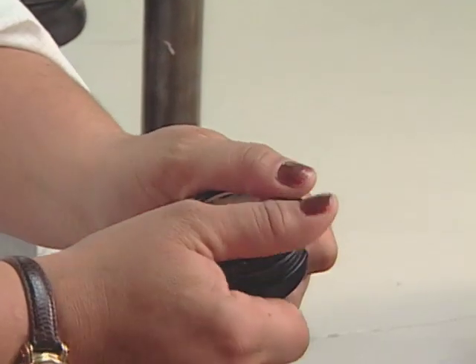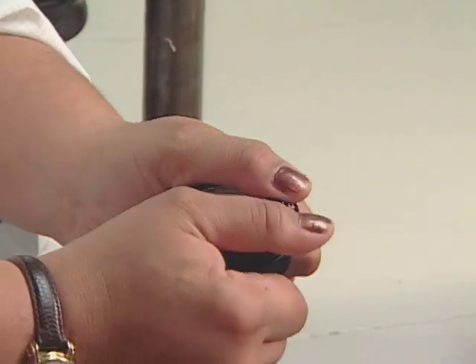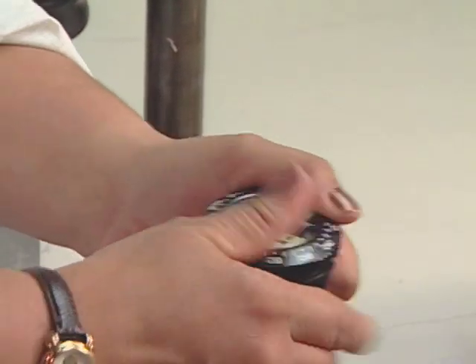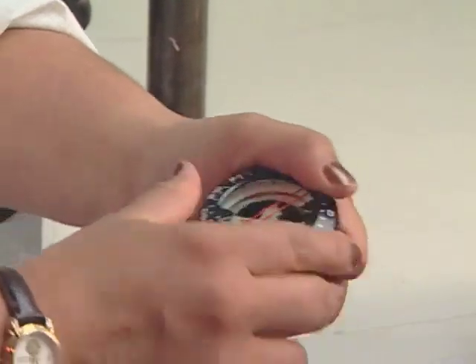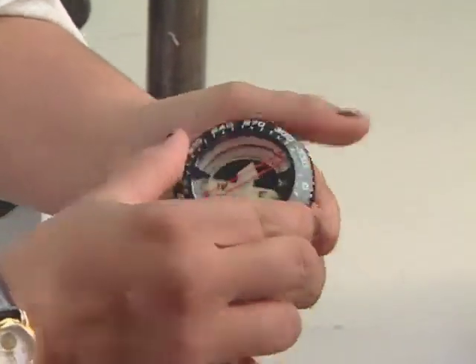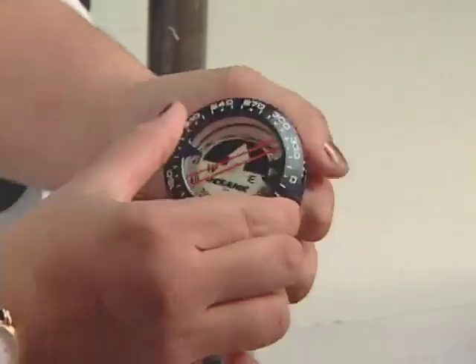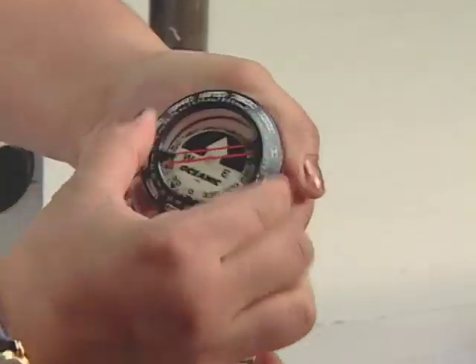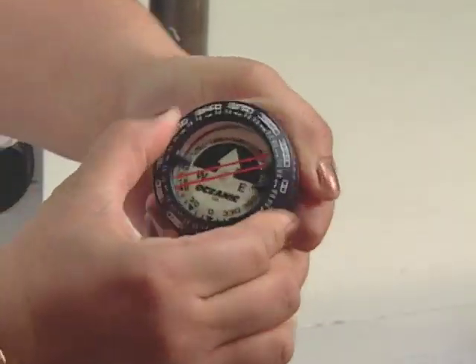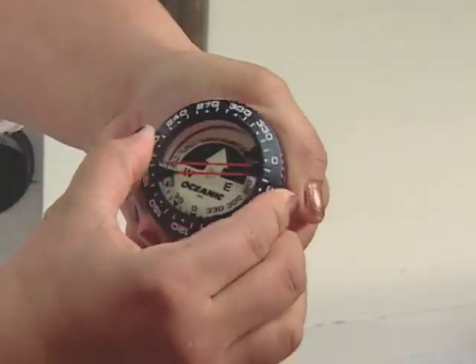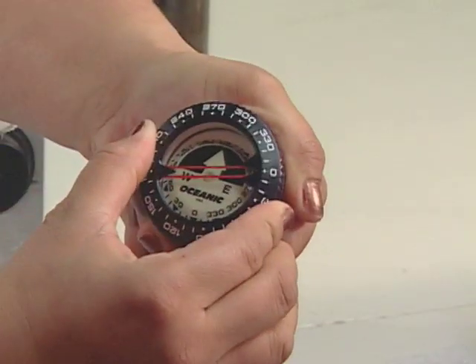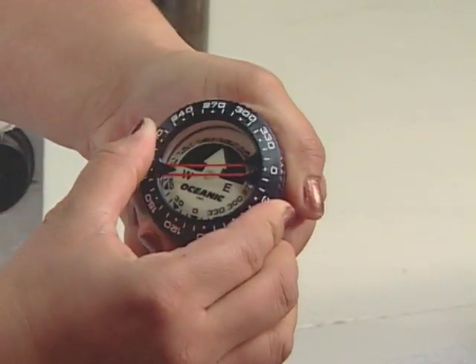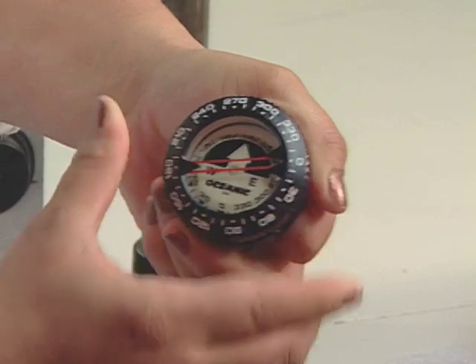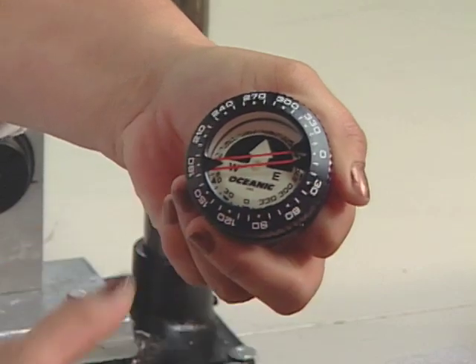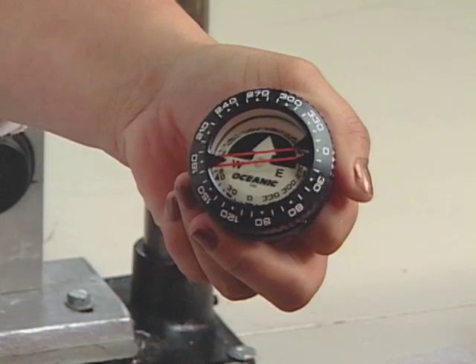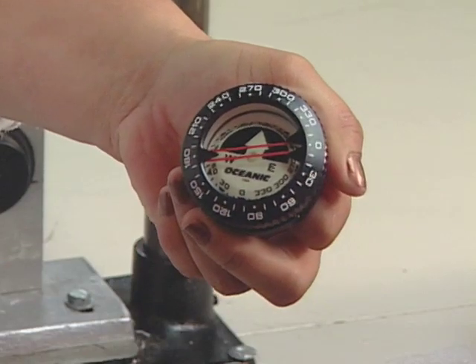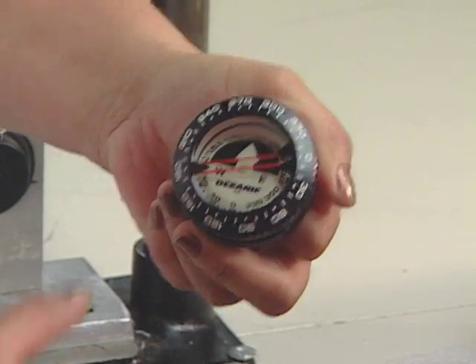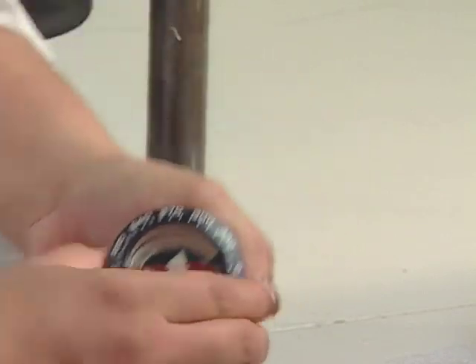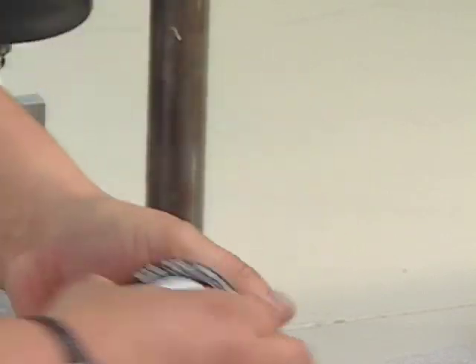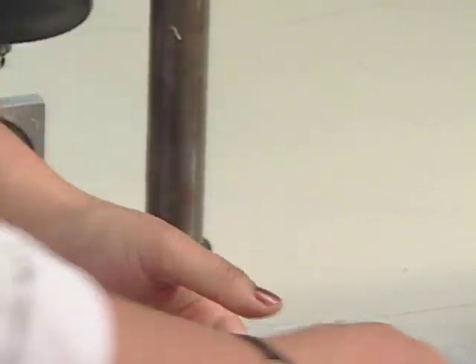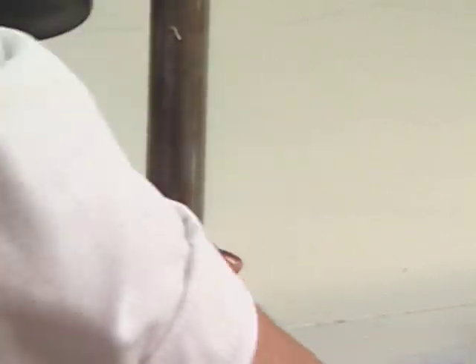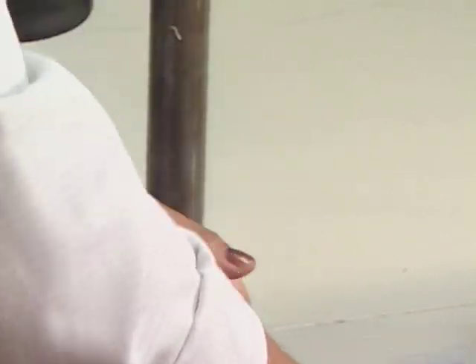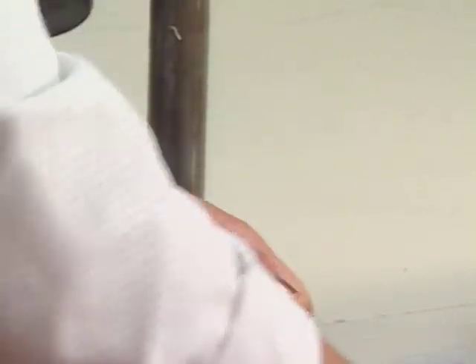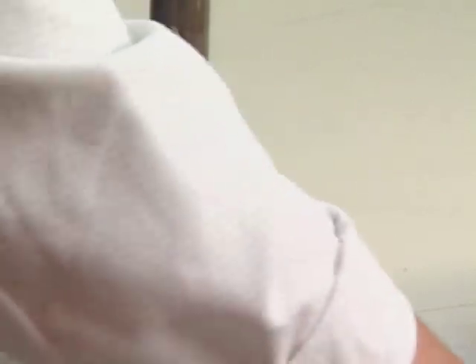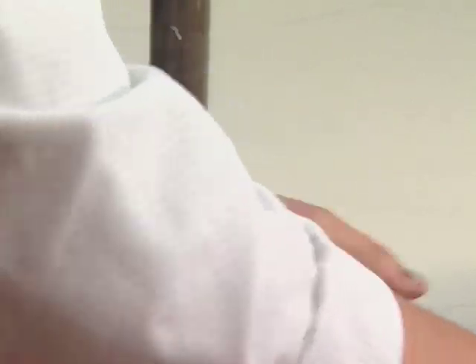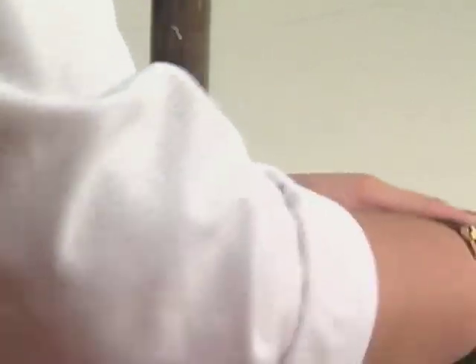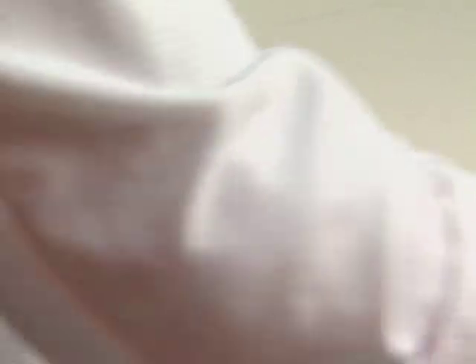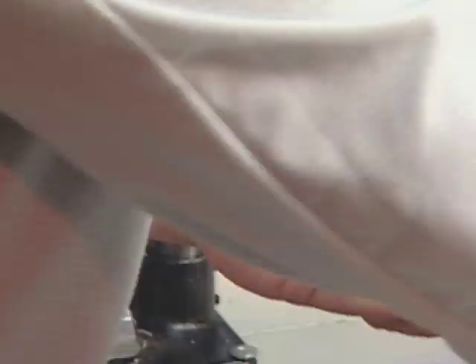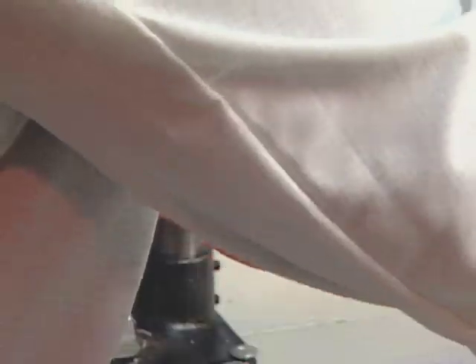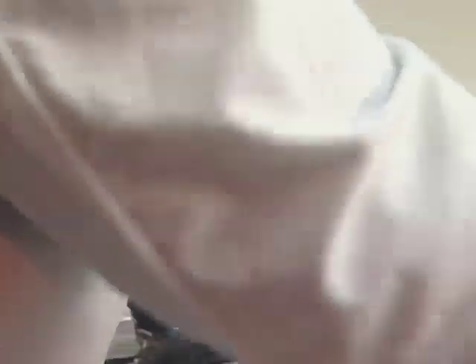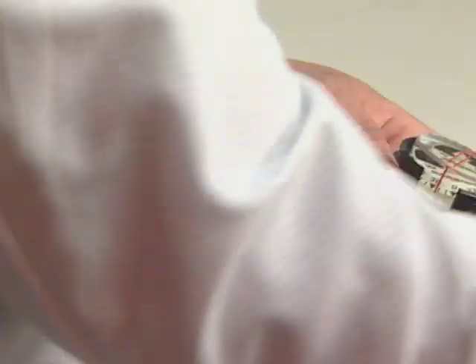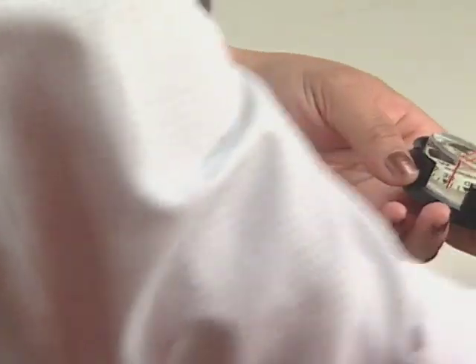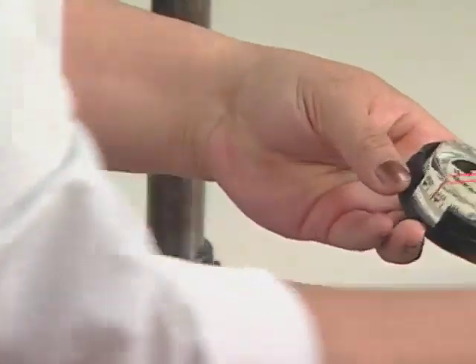The bezel on the outside of the compass rotates, allowing the compass user to keep track of the current heading and its reciprocal course.